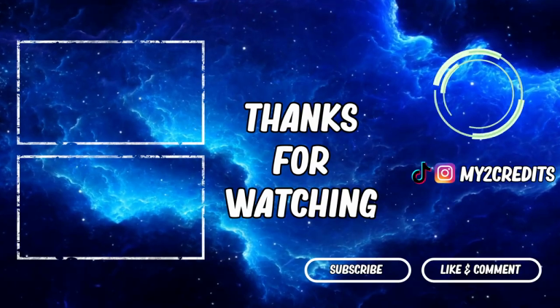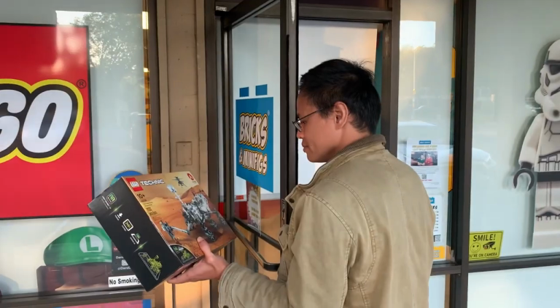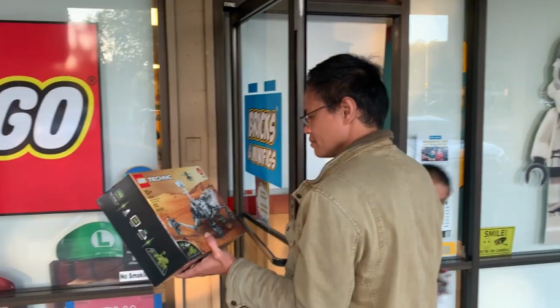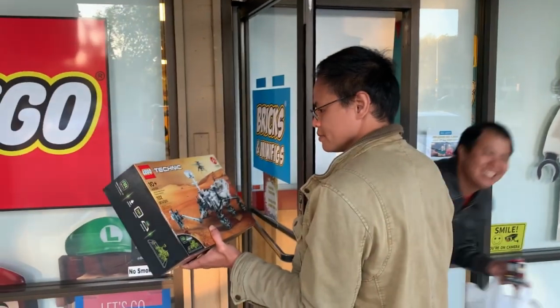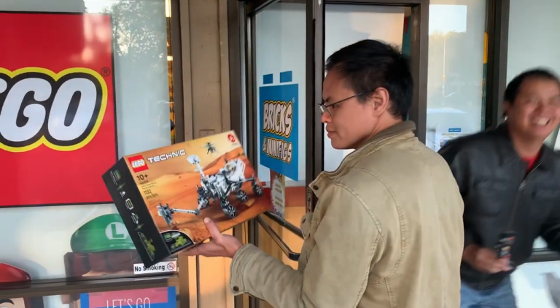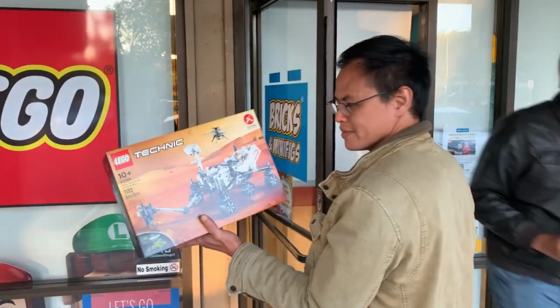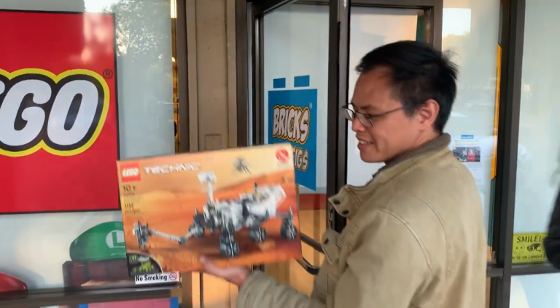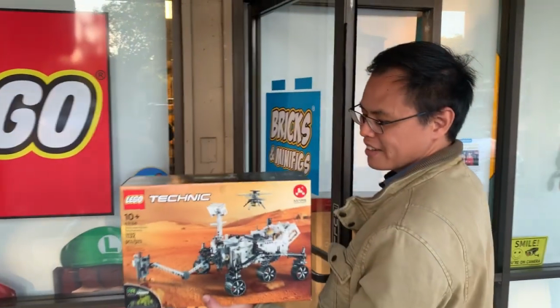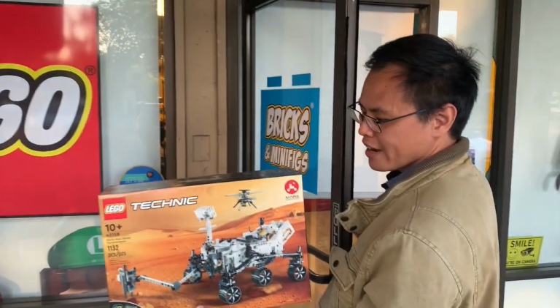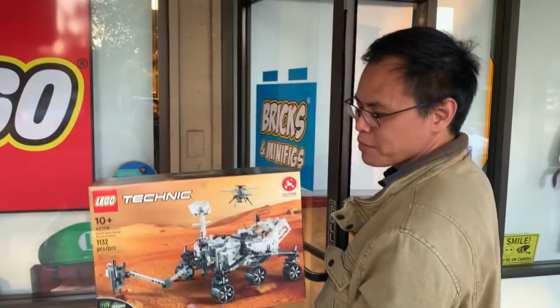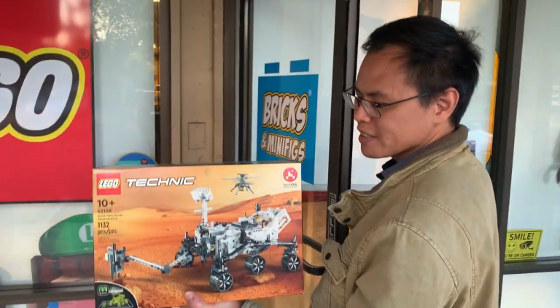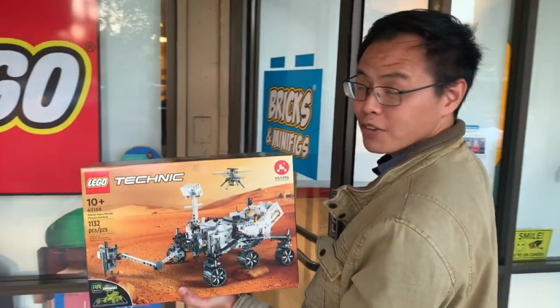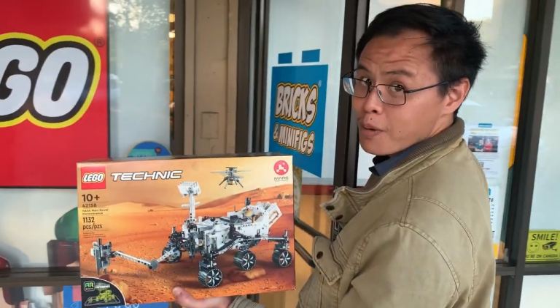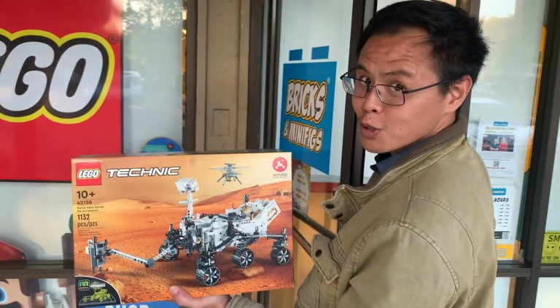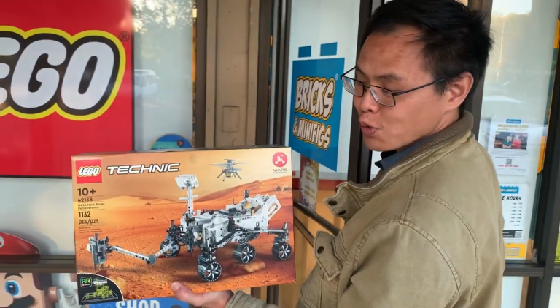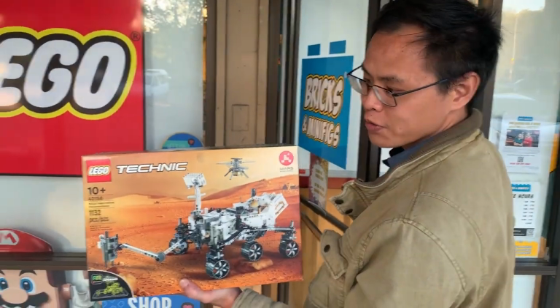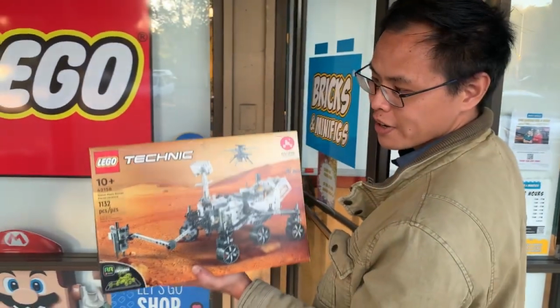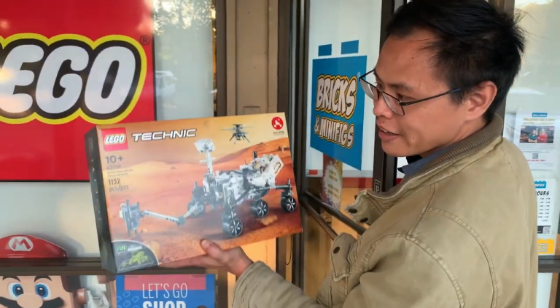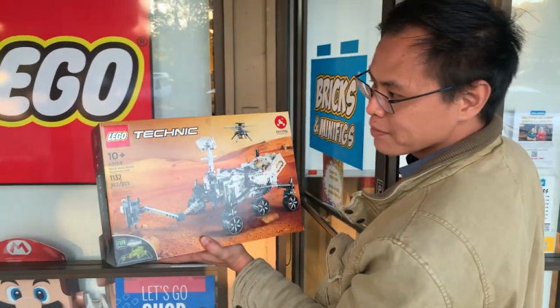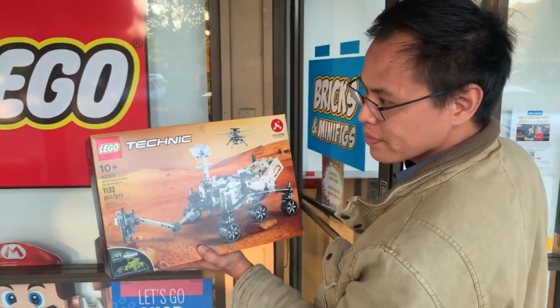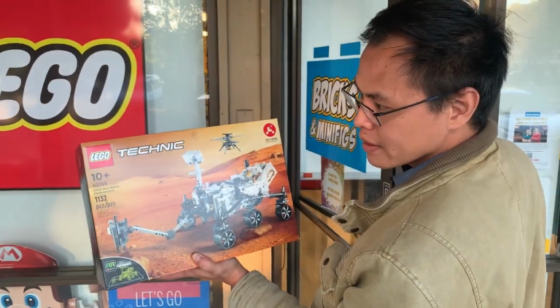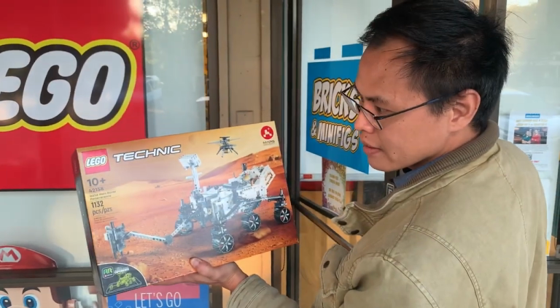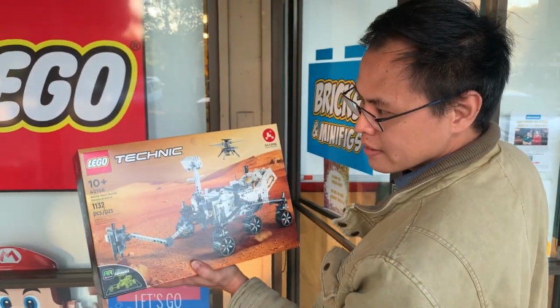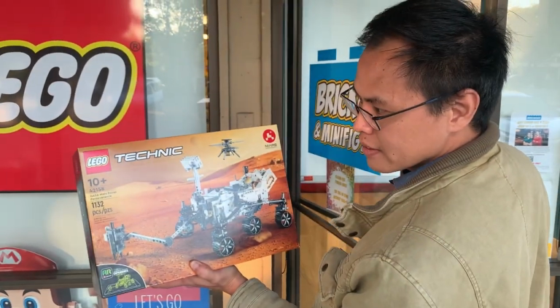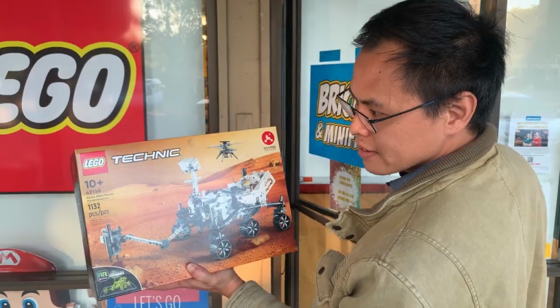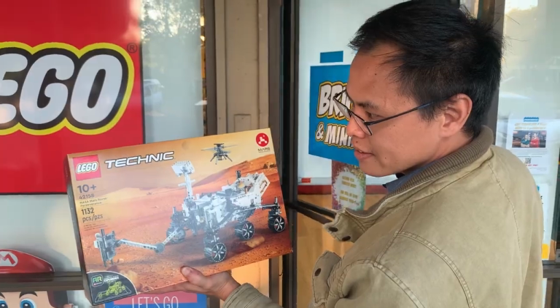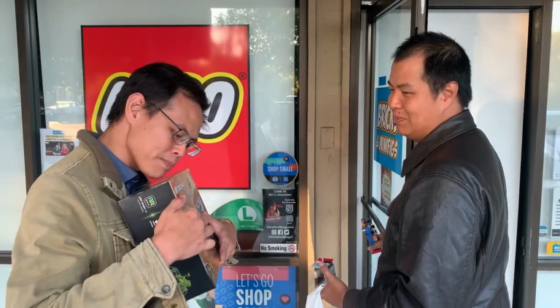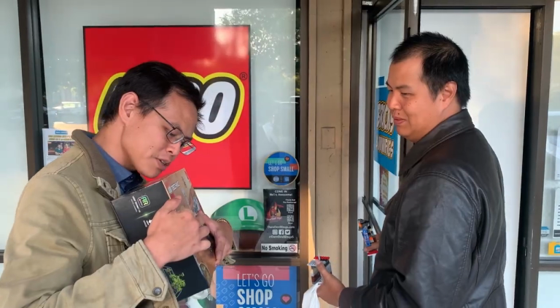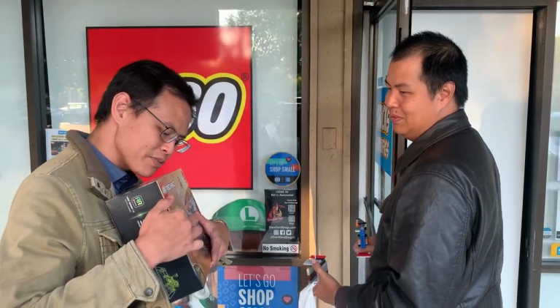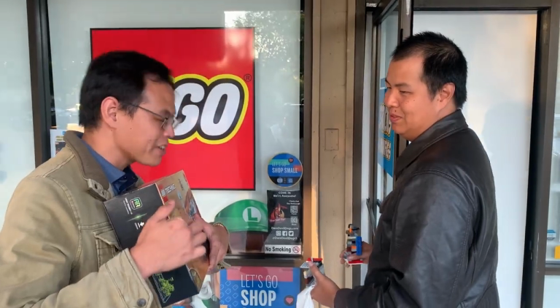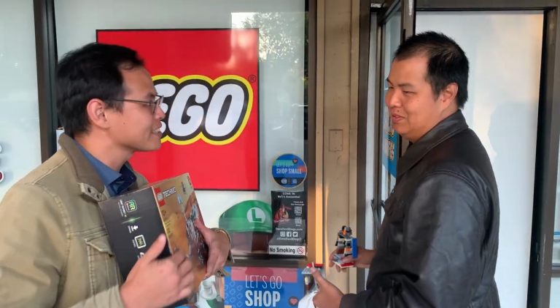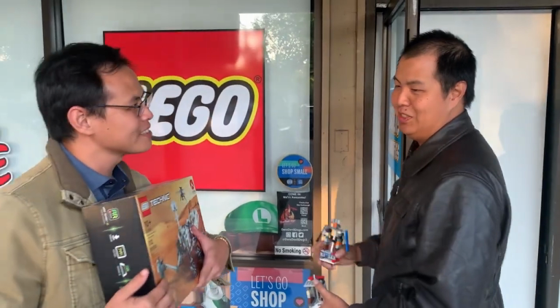Zach, do you want to show off your haul? I got myself a Mars Rover right here. Thanks to Perseverance.